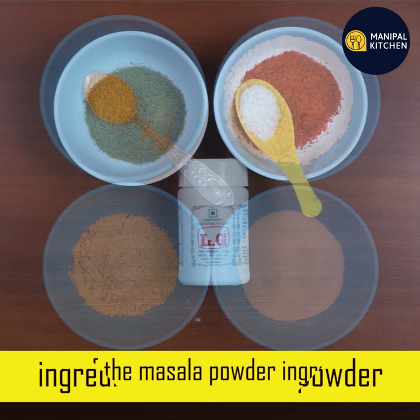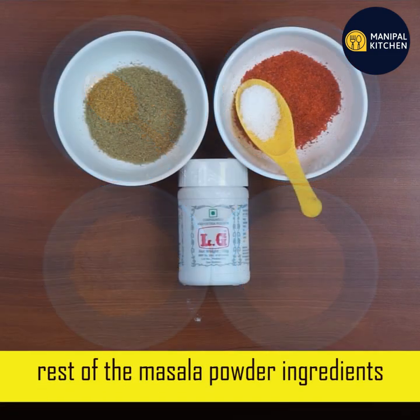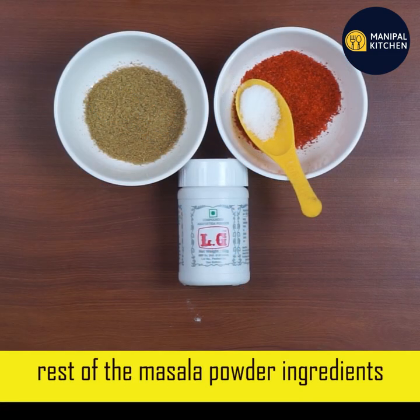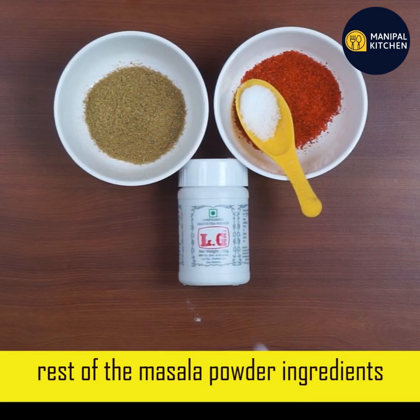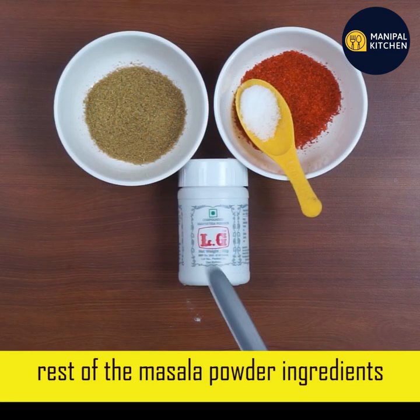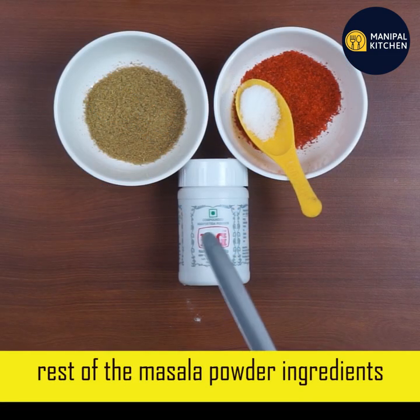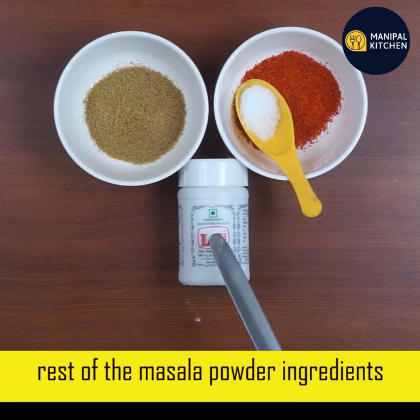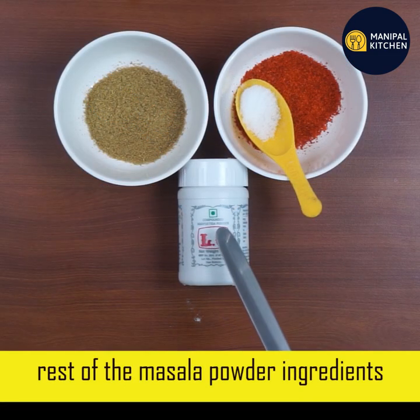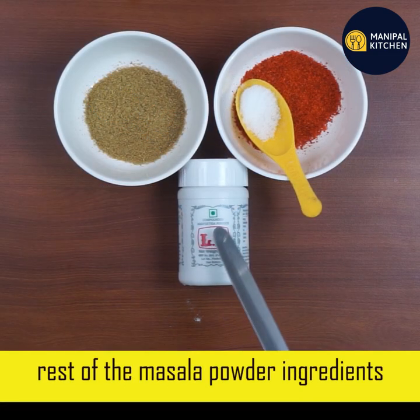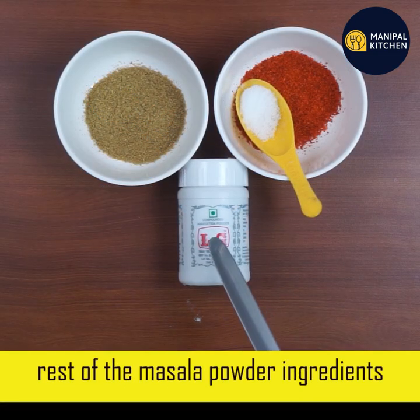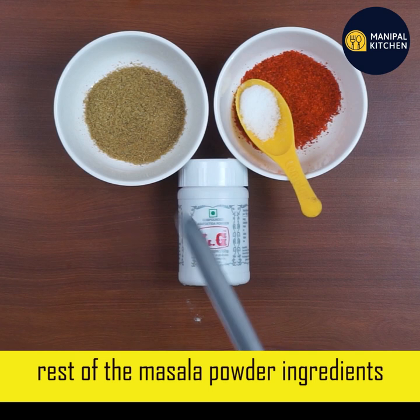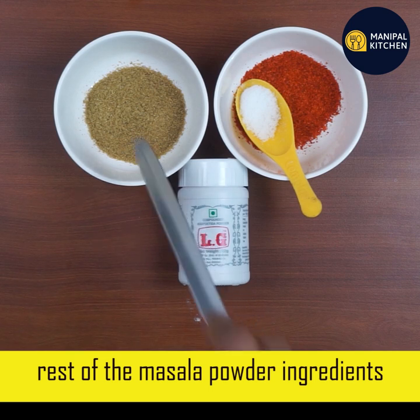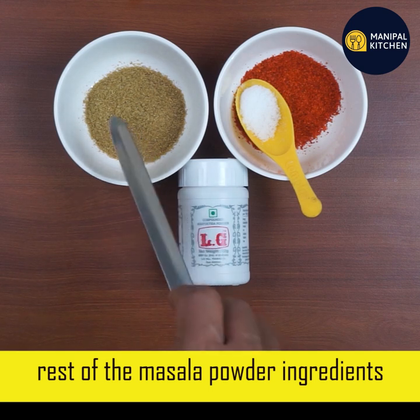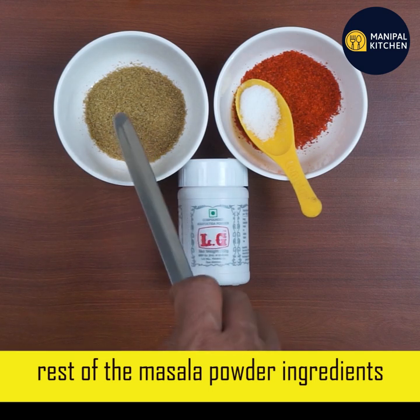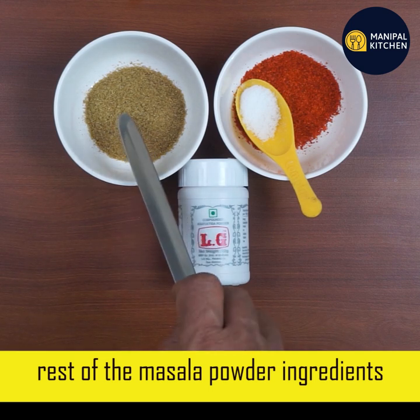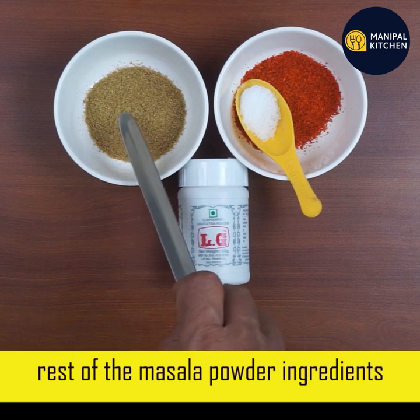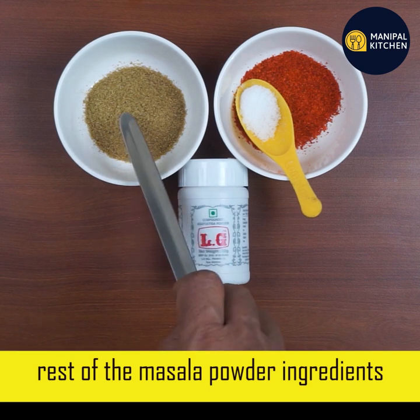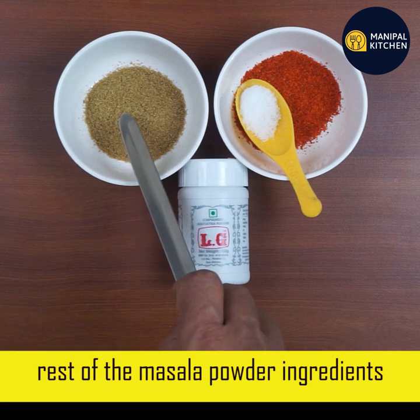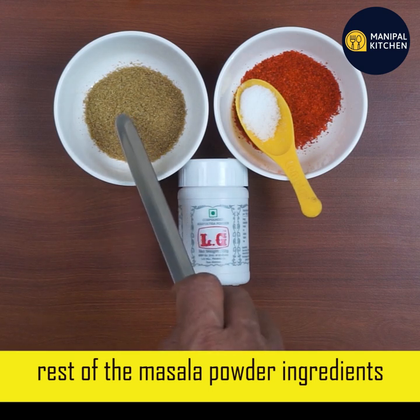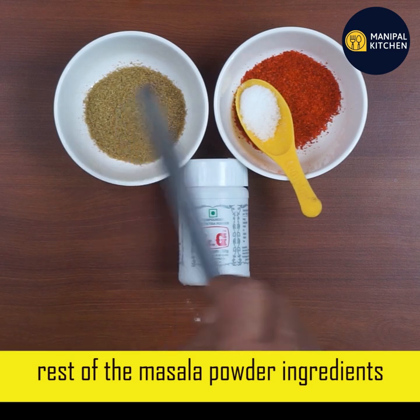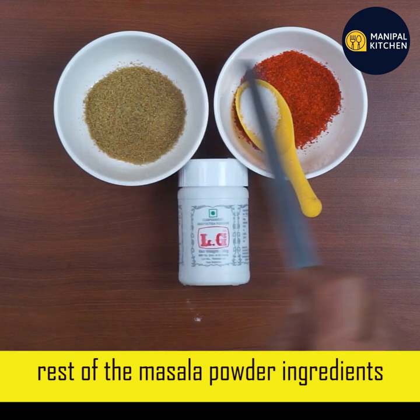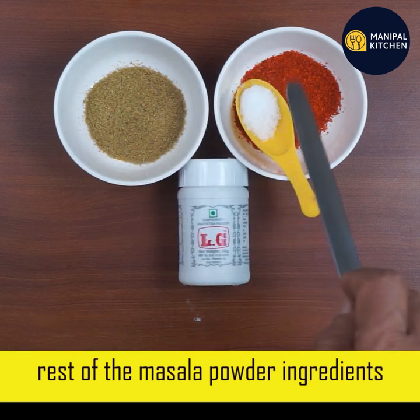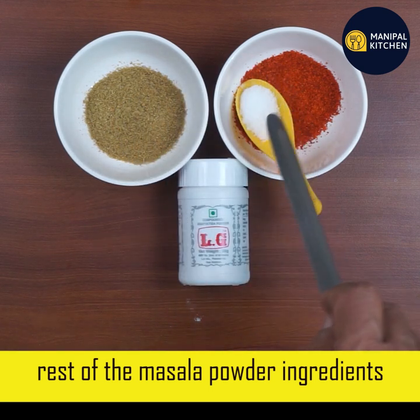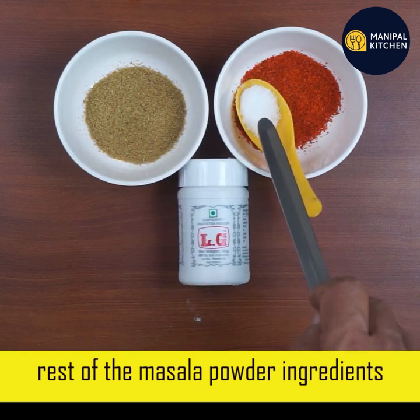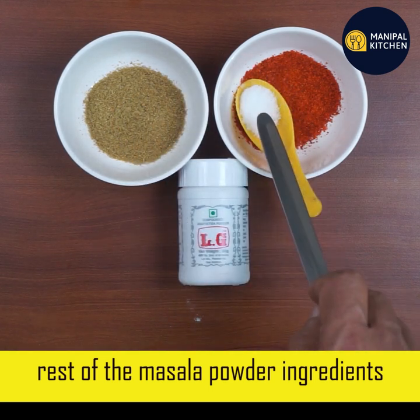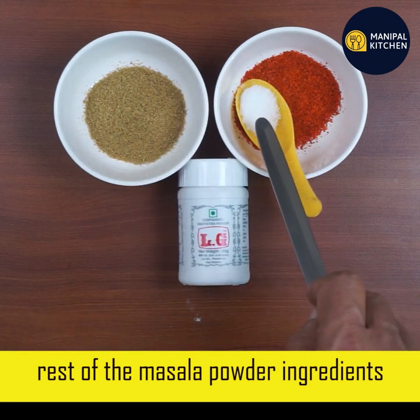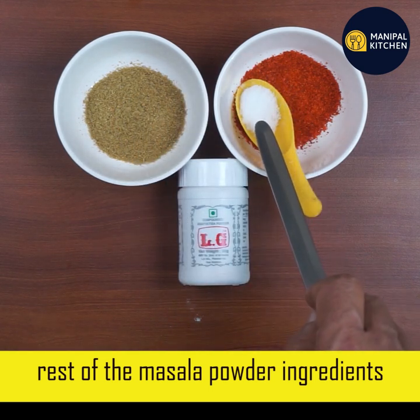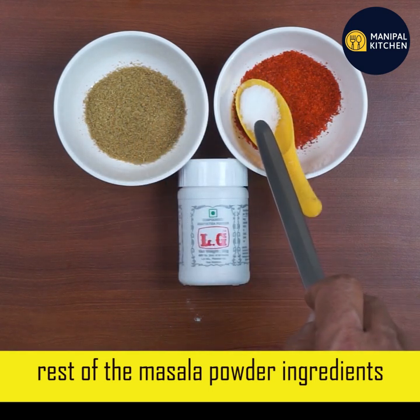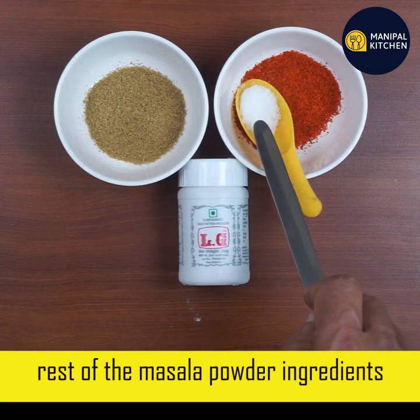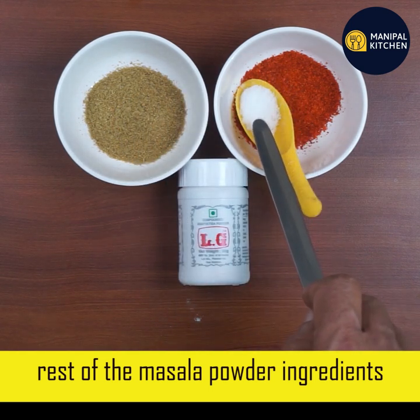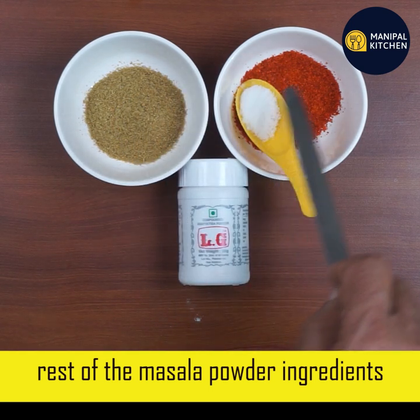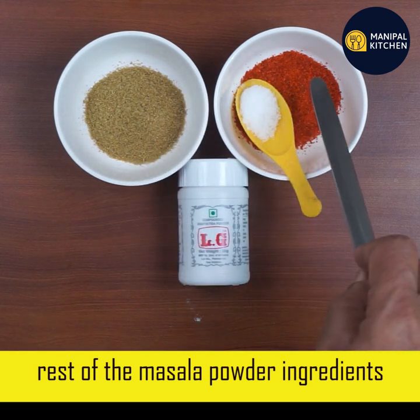Ingredients: Hingo Powder, Dhania, Uppu, and Ments.